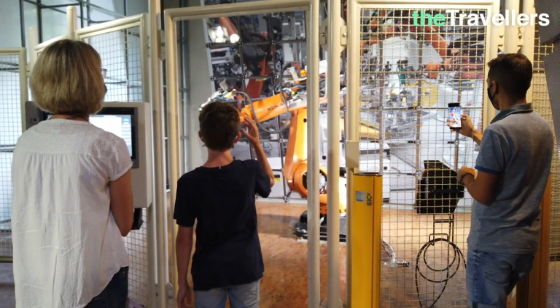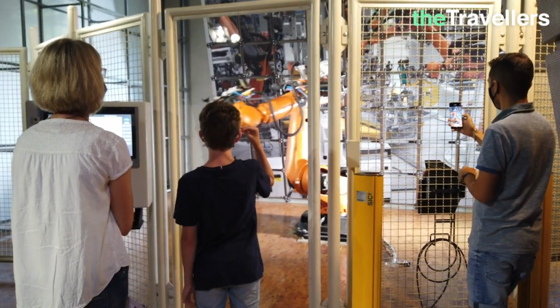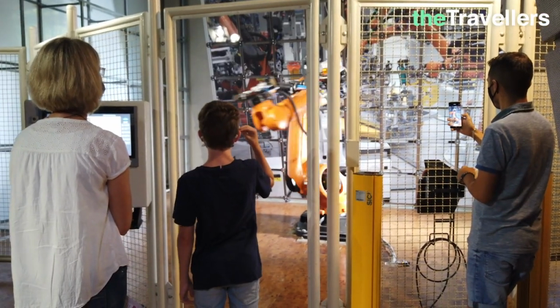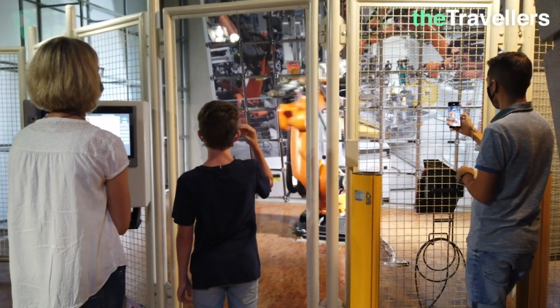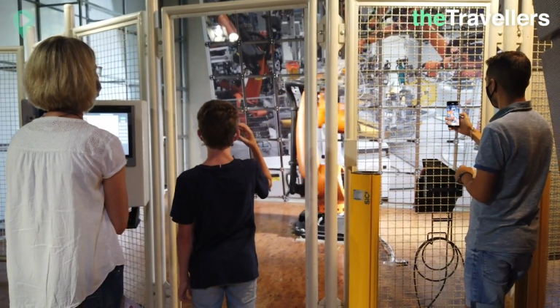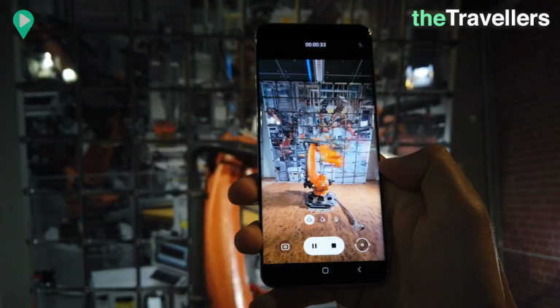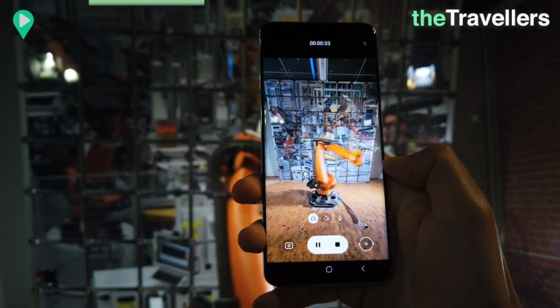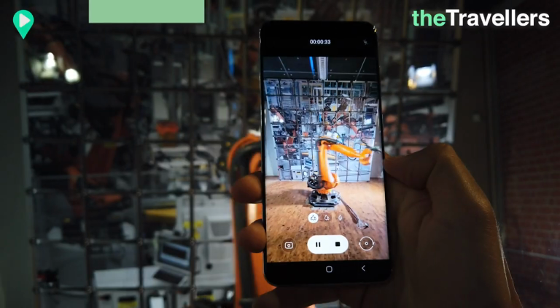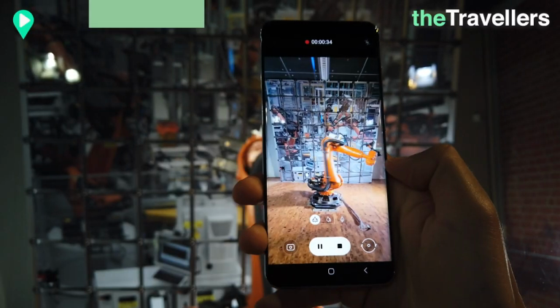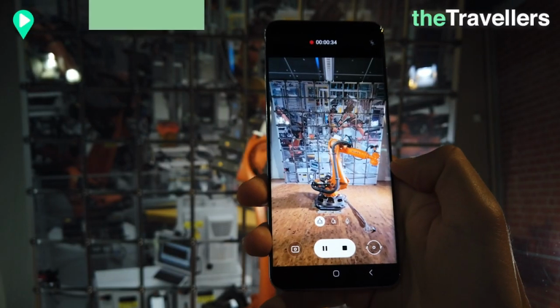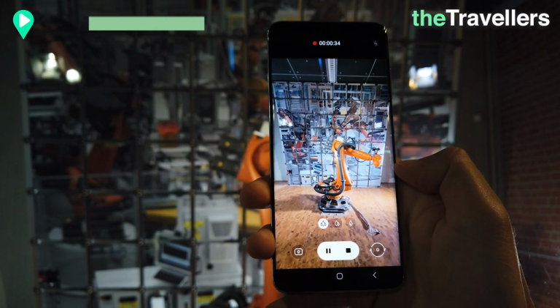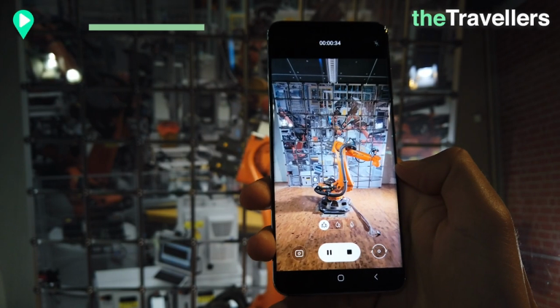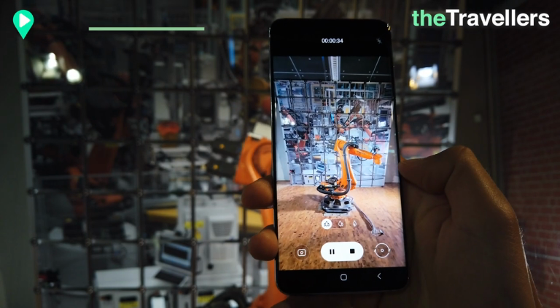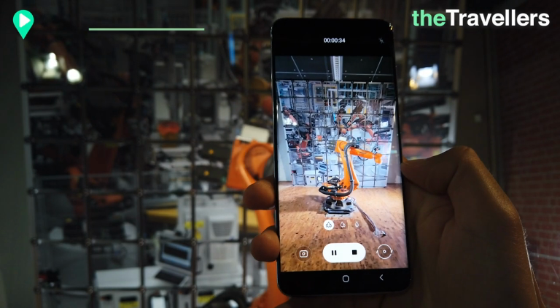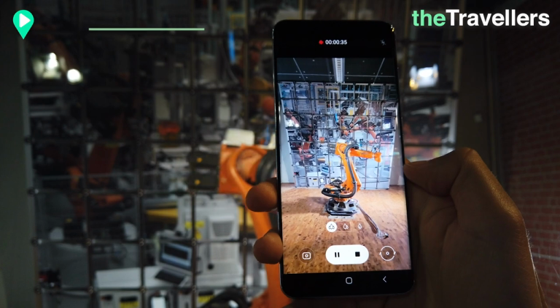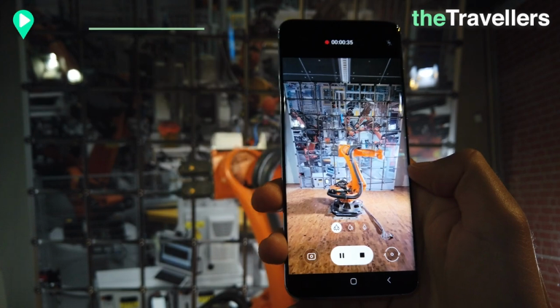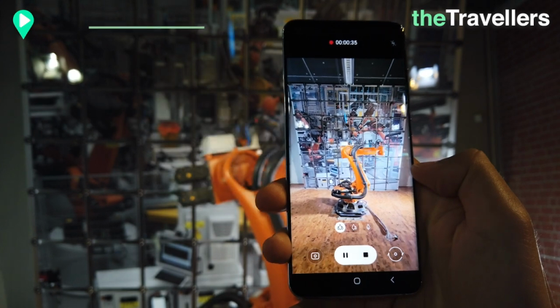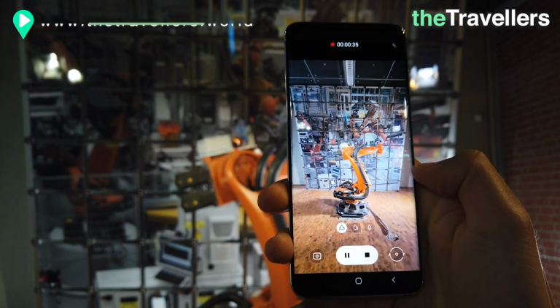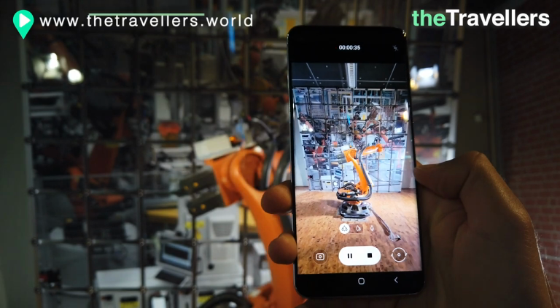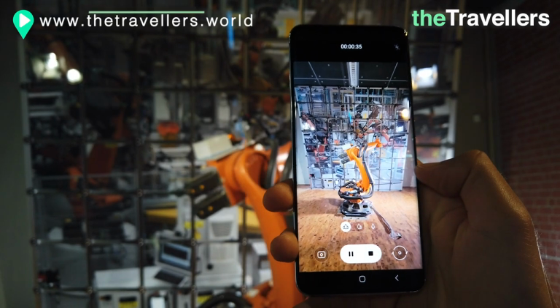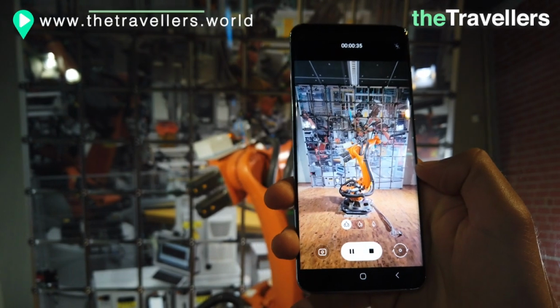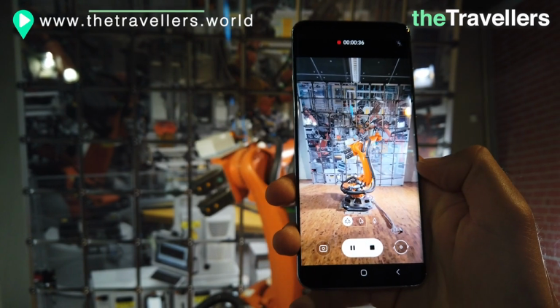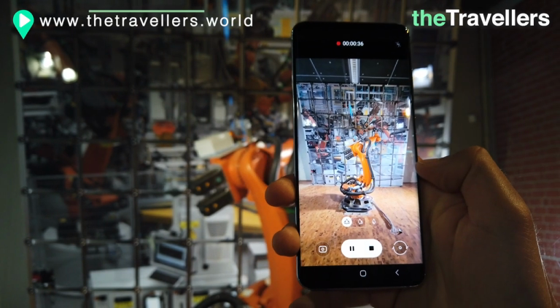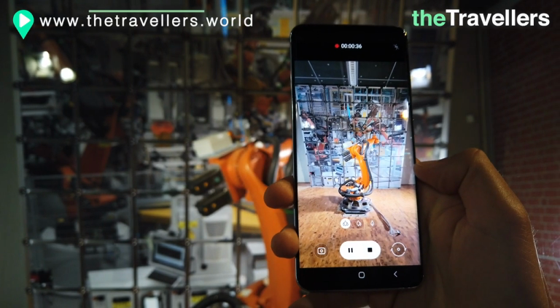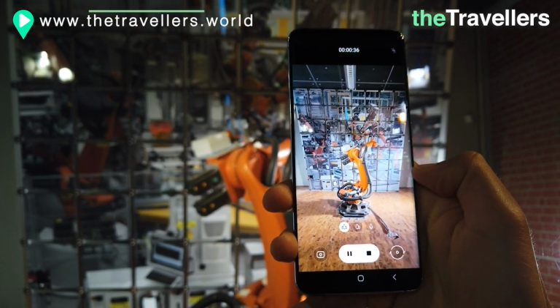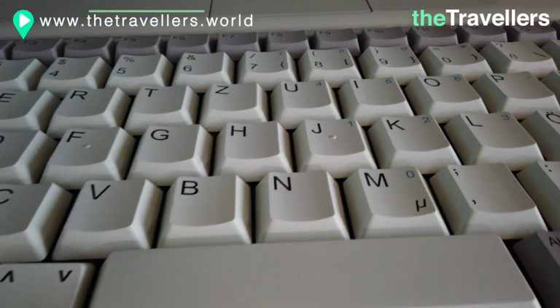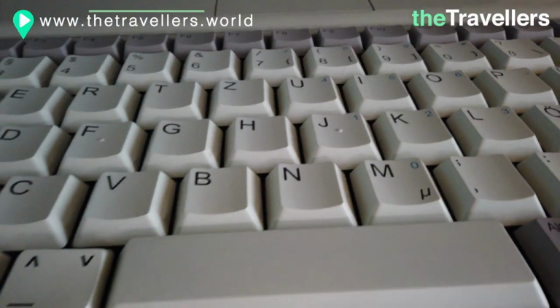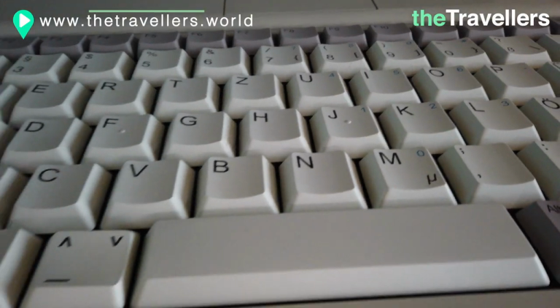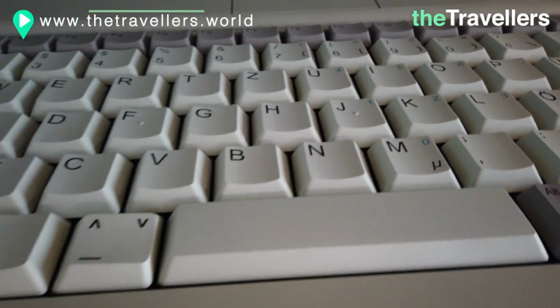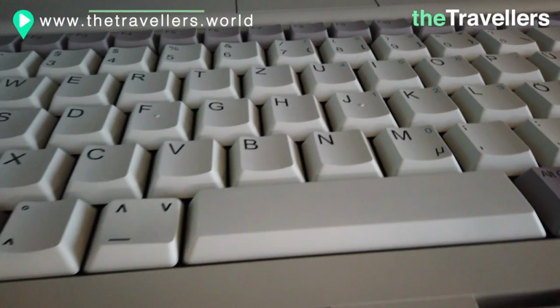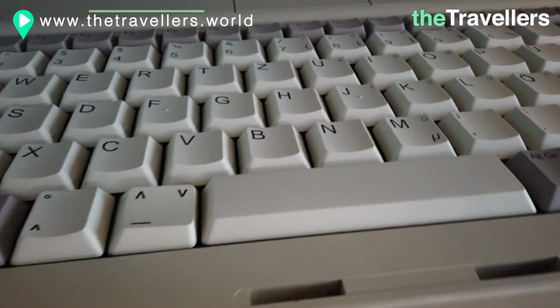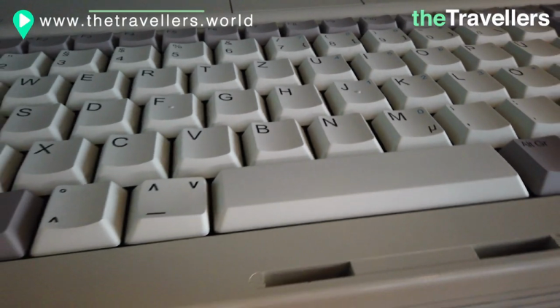At the same time, modern working environments and aspects of digitalization are also addressed.